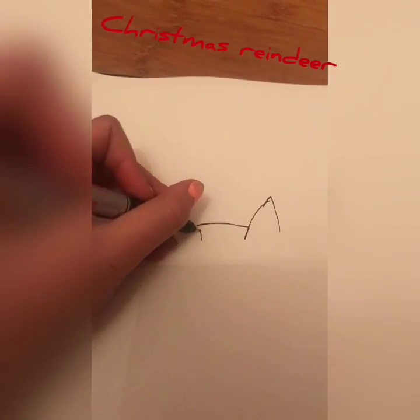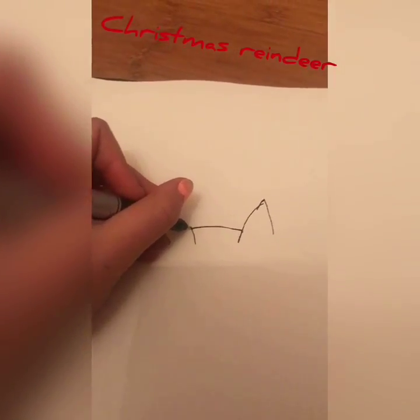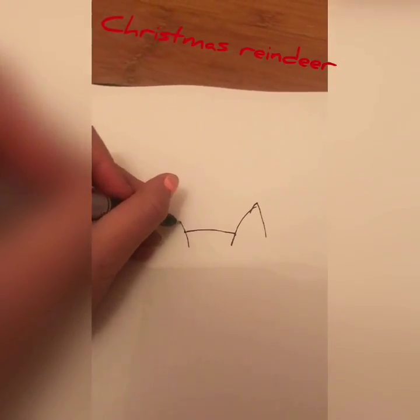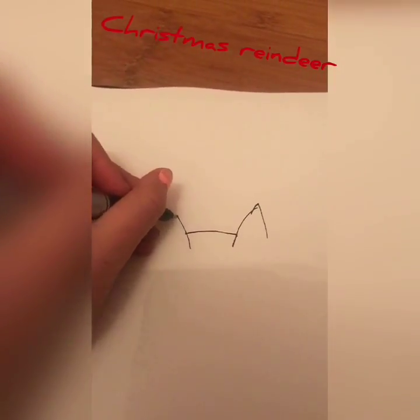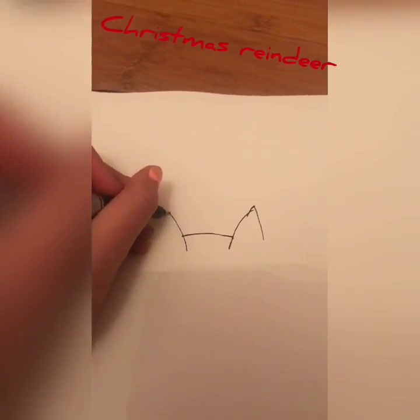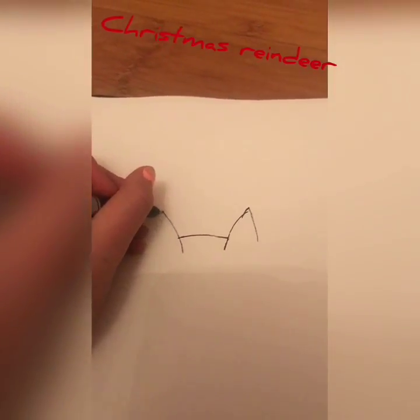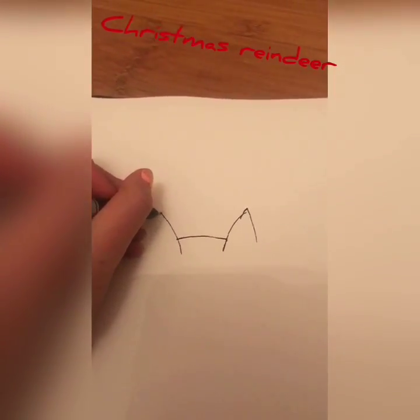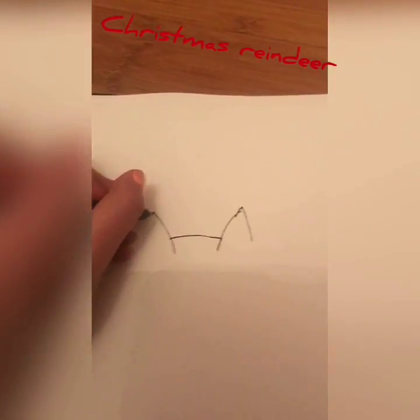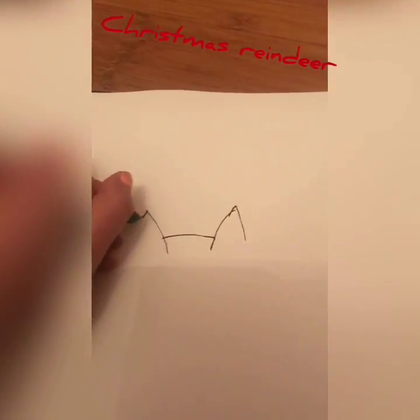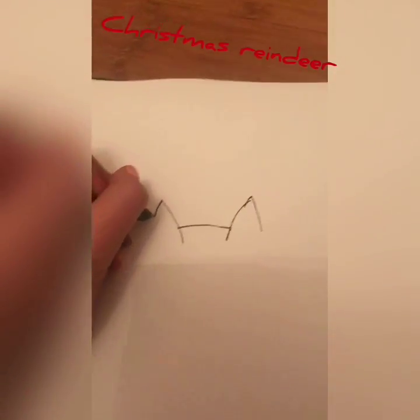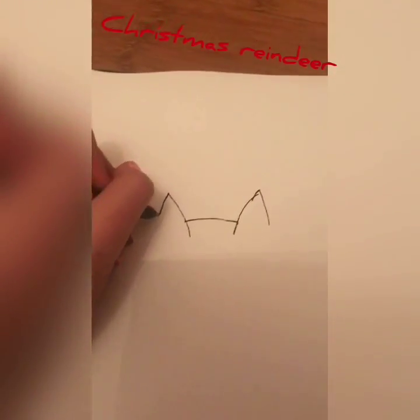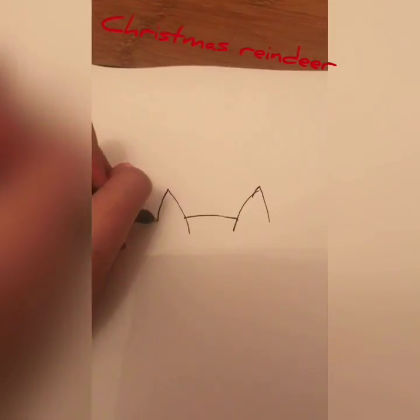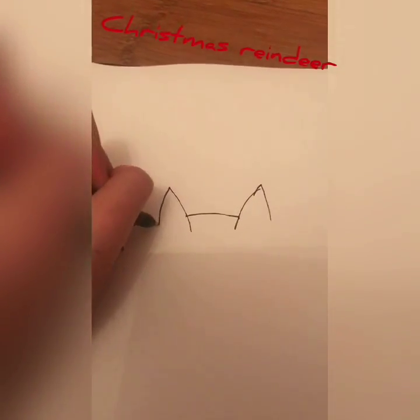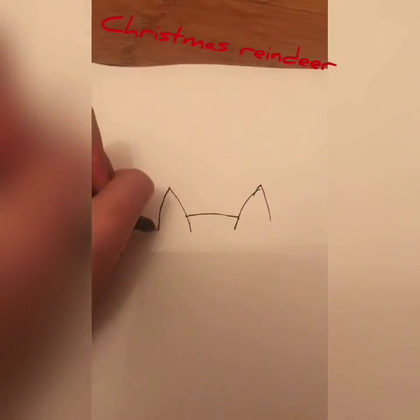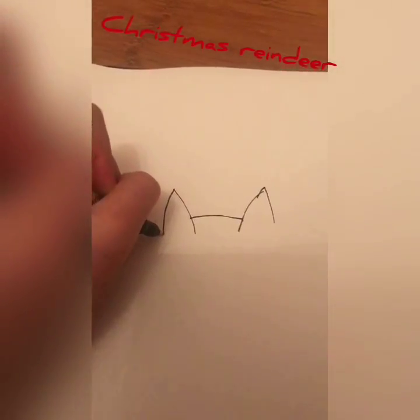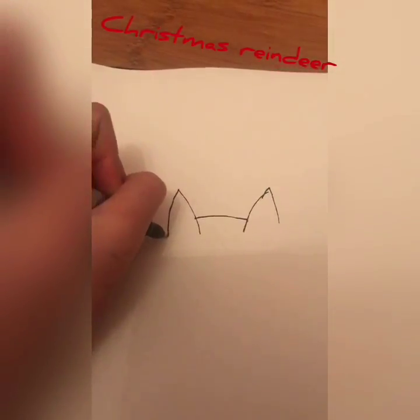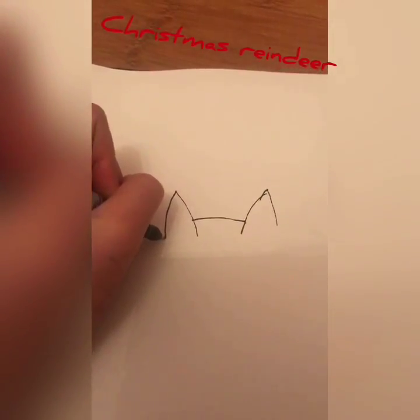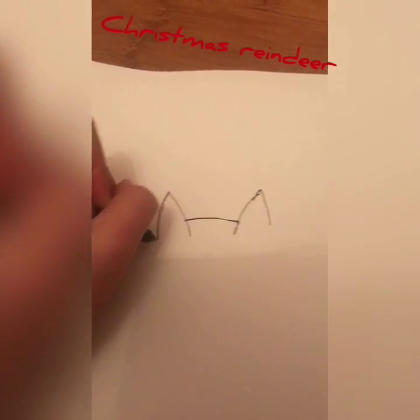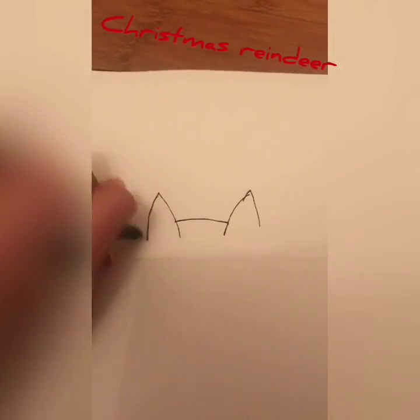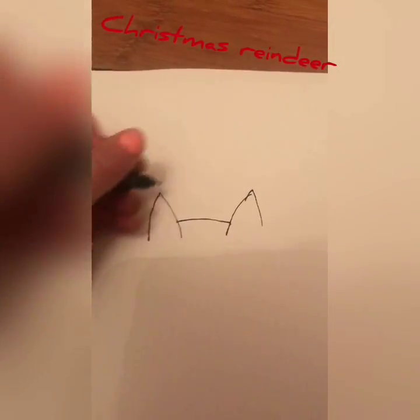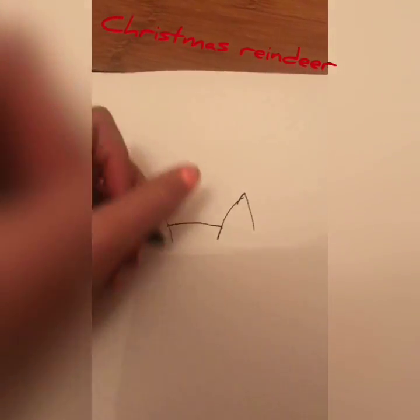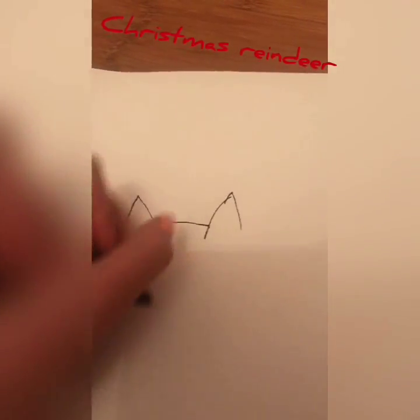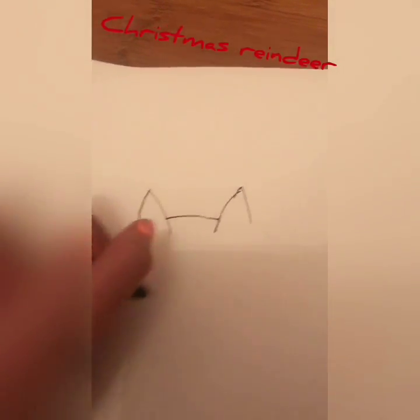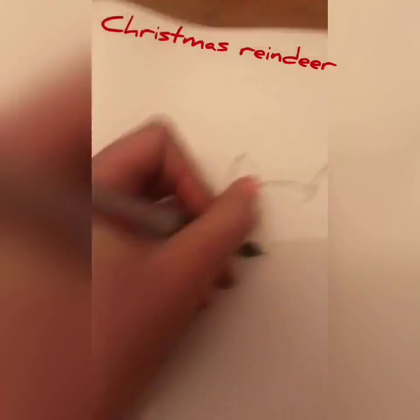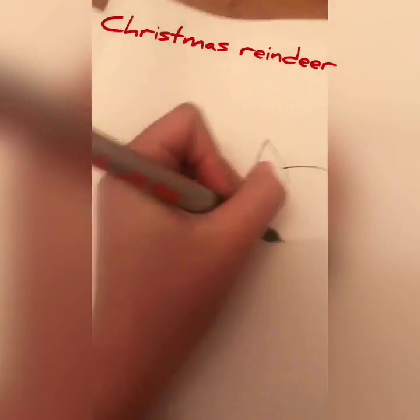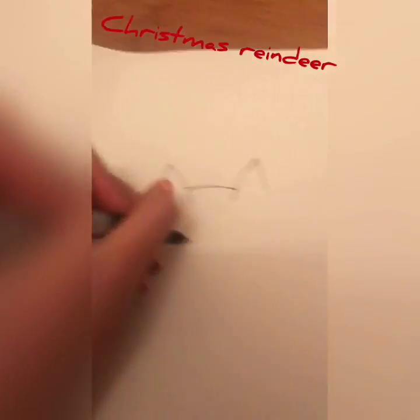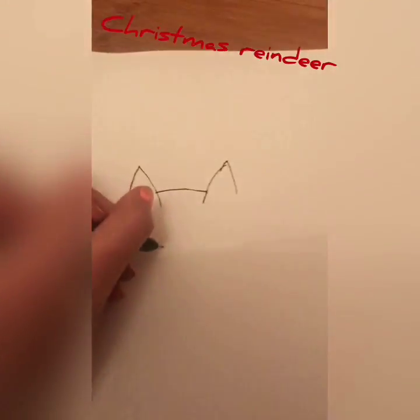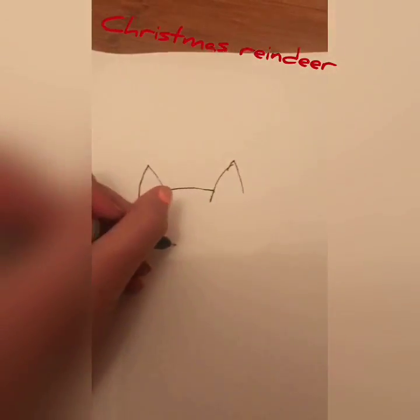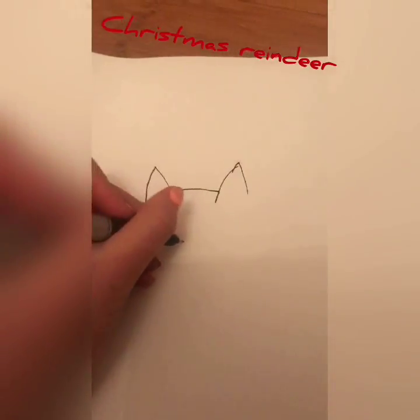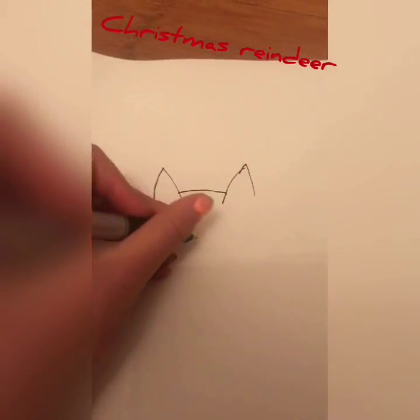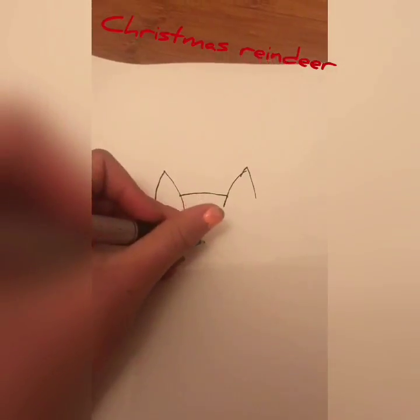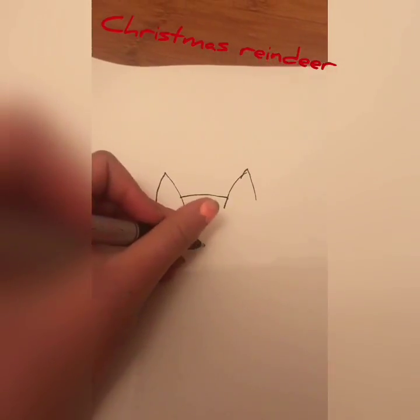Same thing for the other side with the other ear. Now we're going to draw the face.